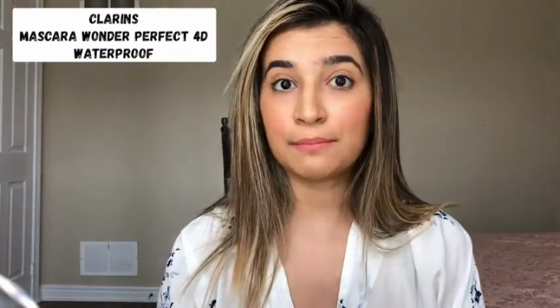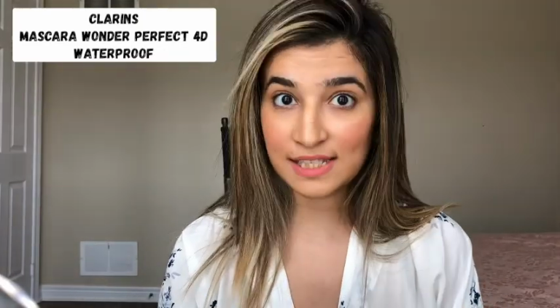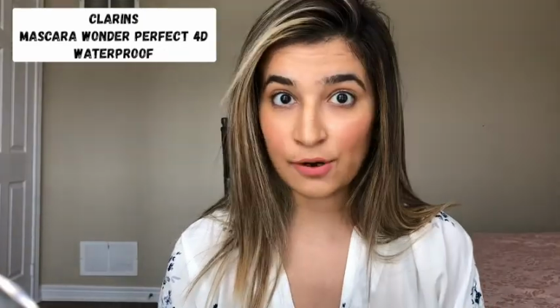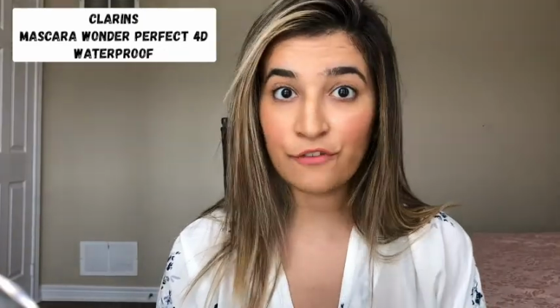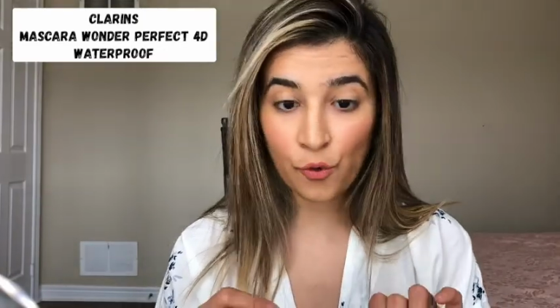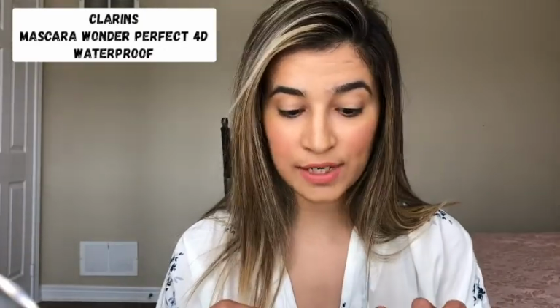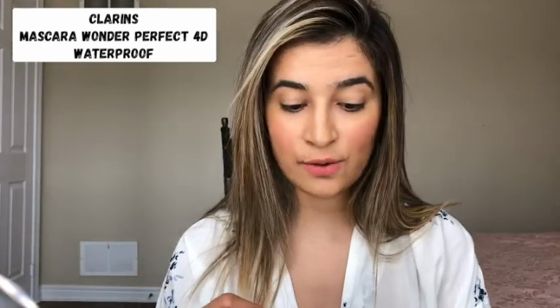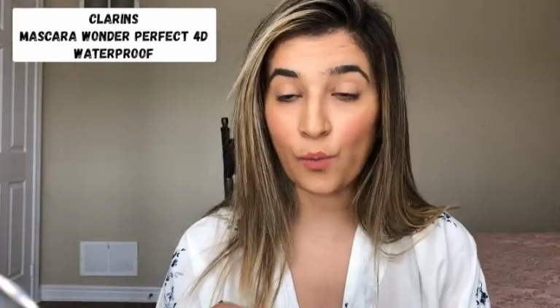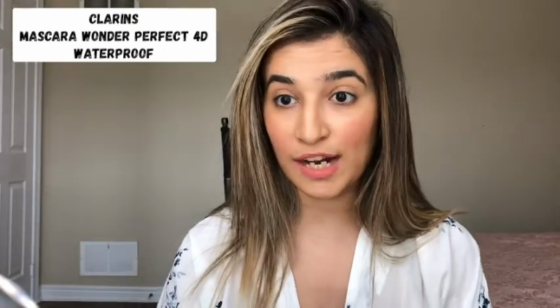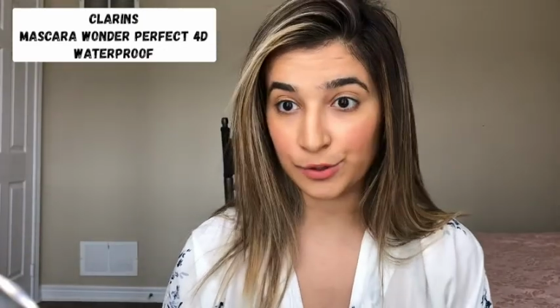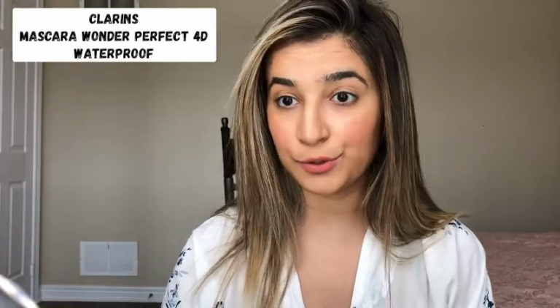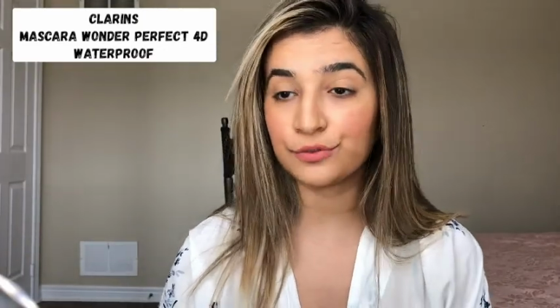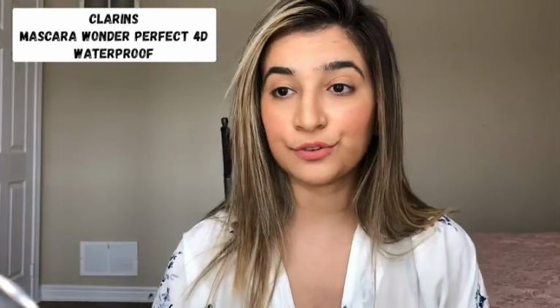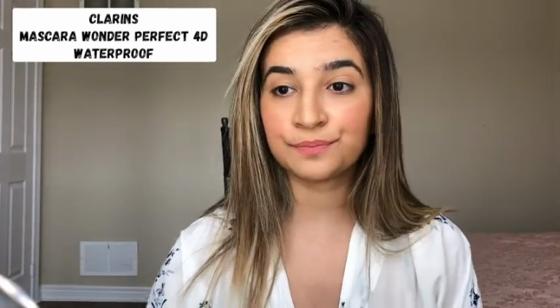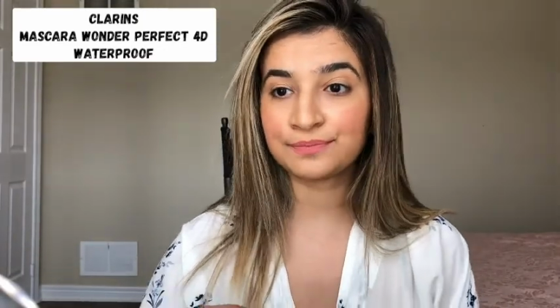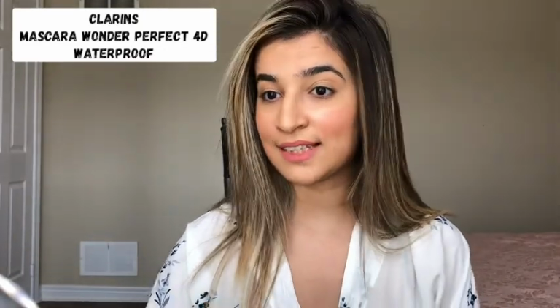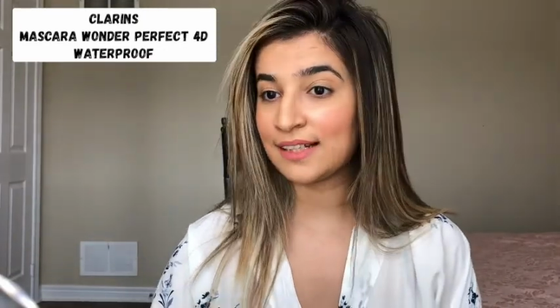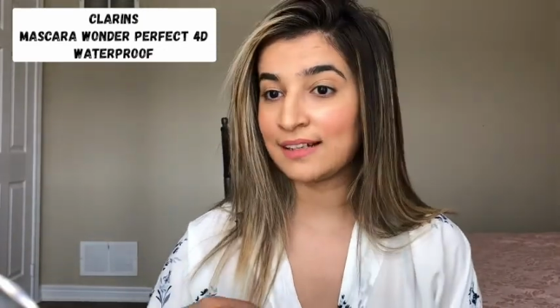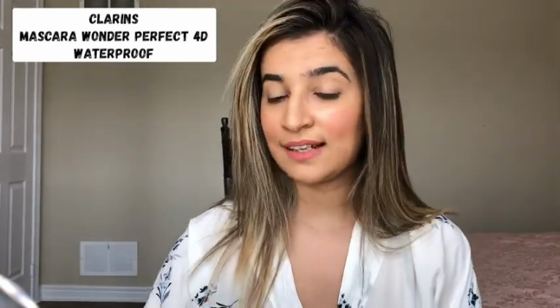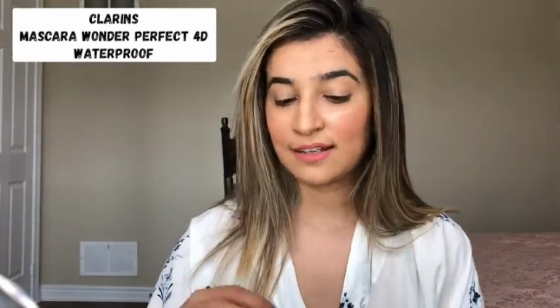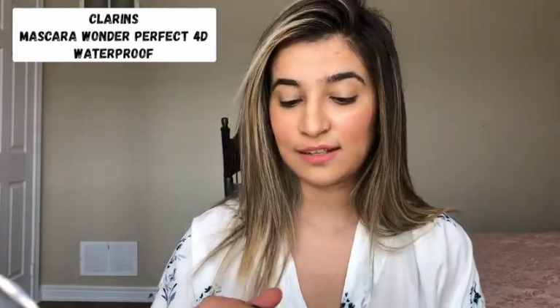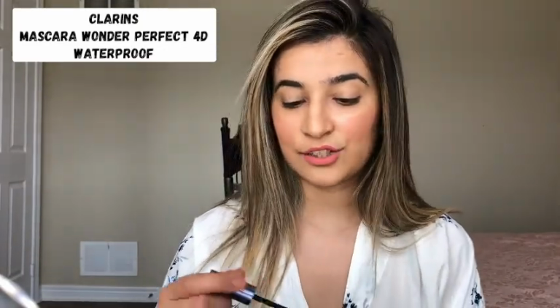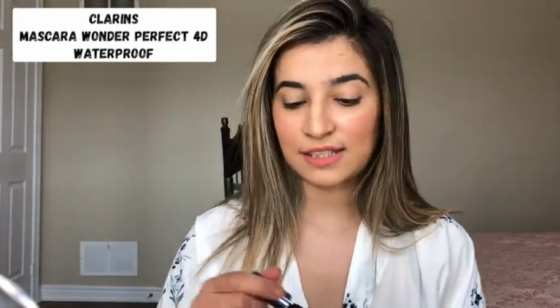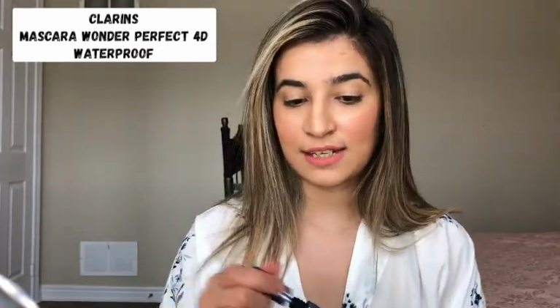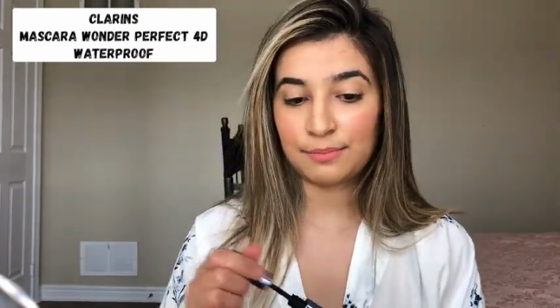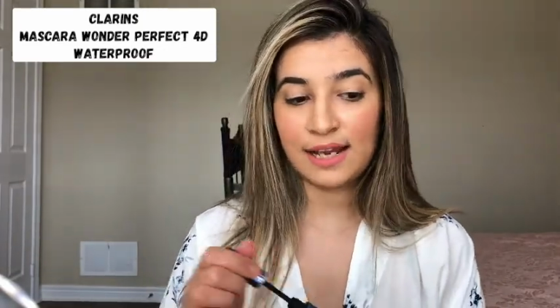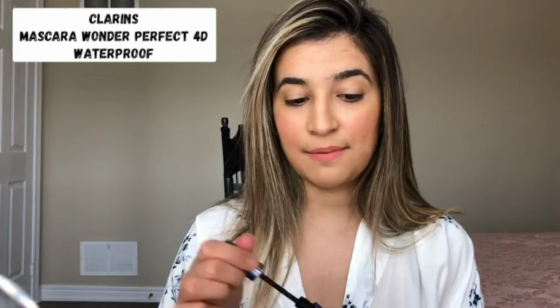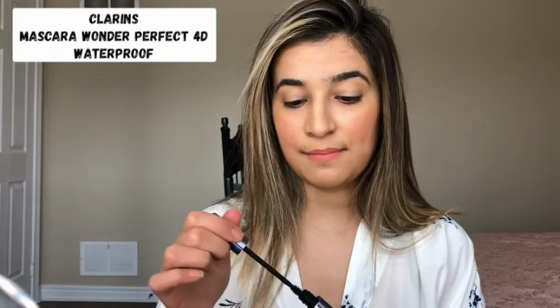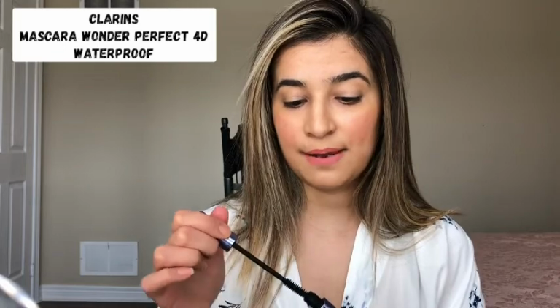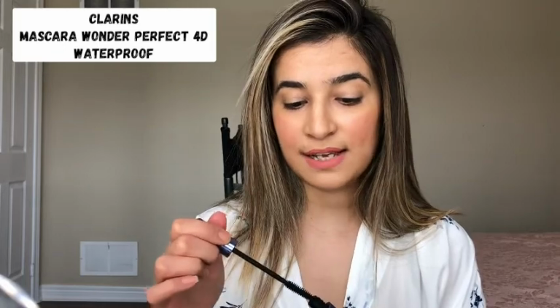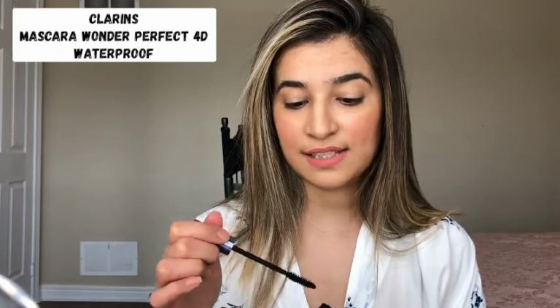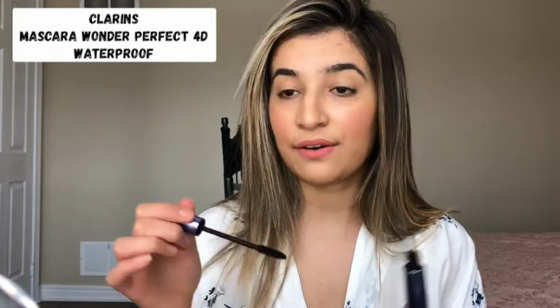I'm just gonna find my mascara and apply it. That's the Clarins Wonder Perfect mascara waterproof.